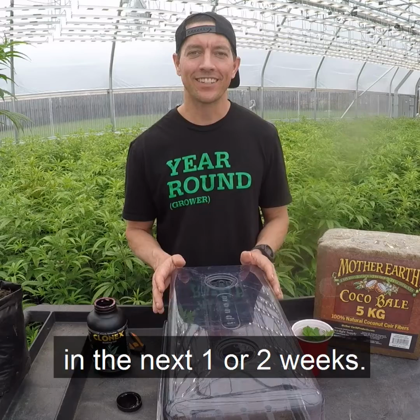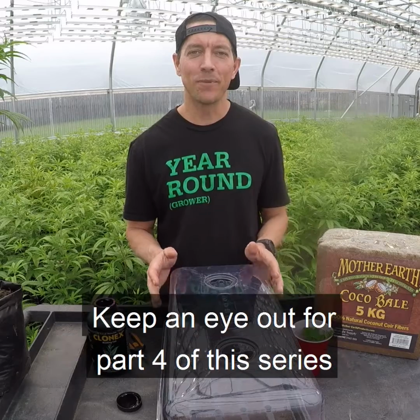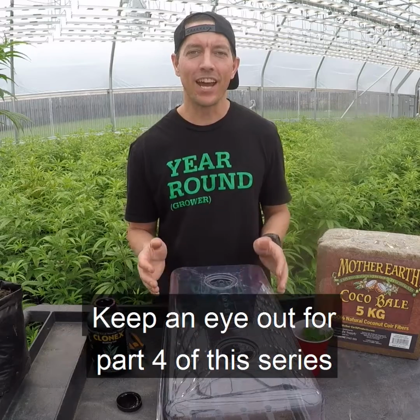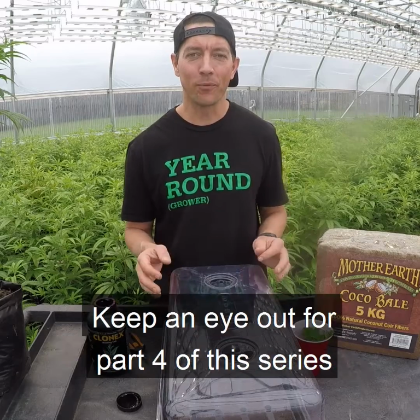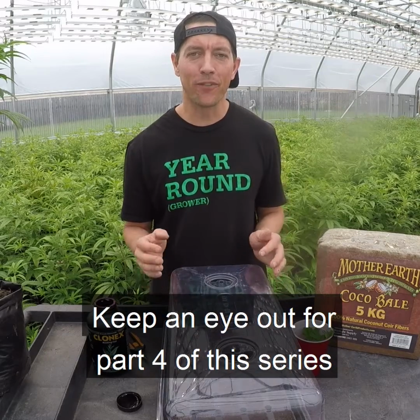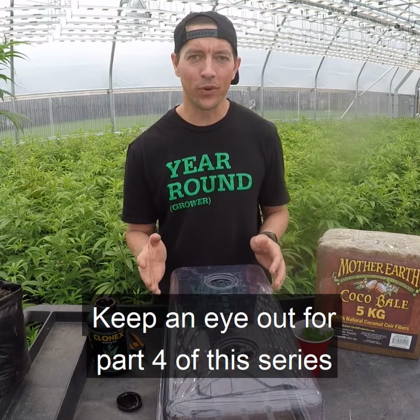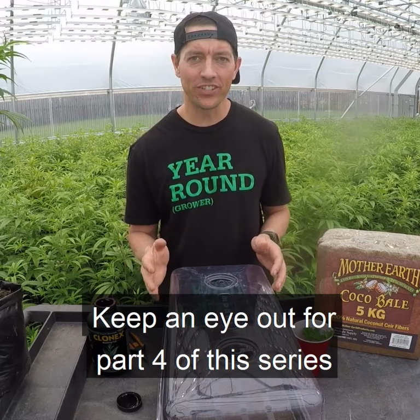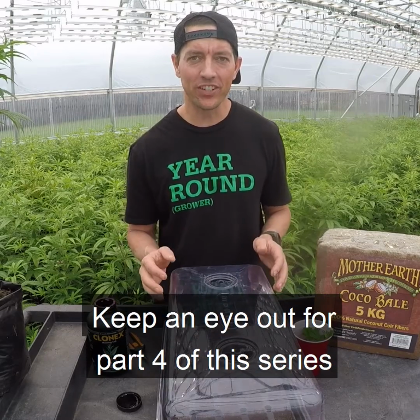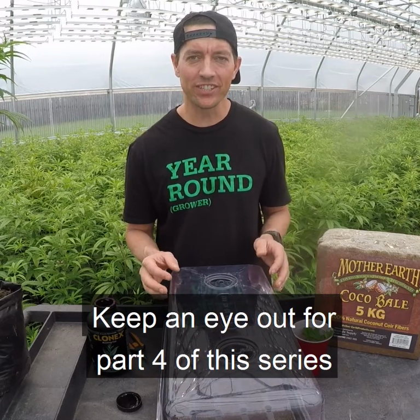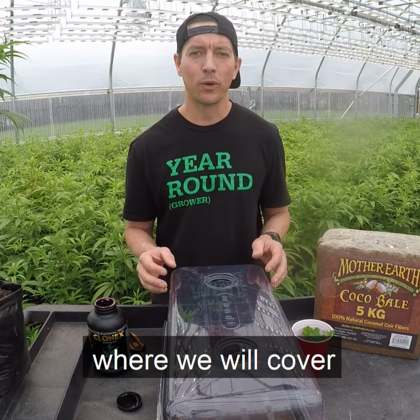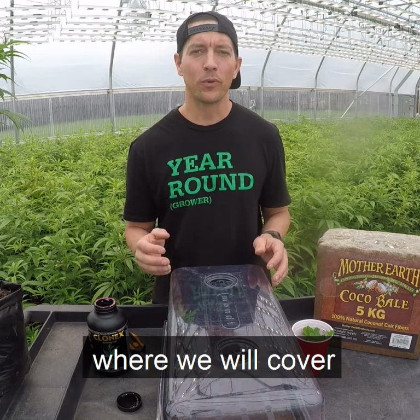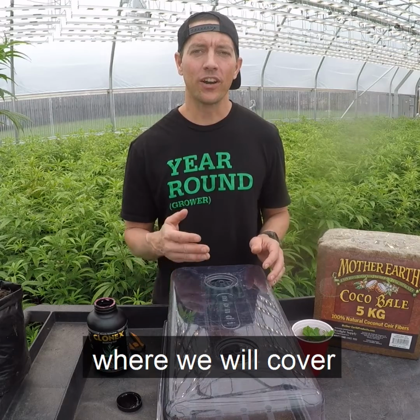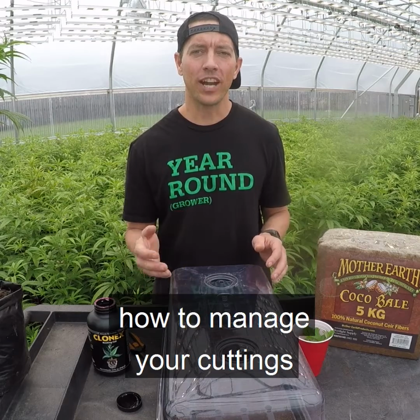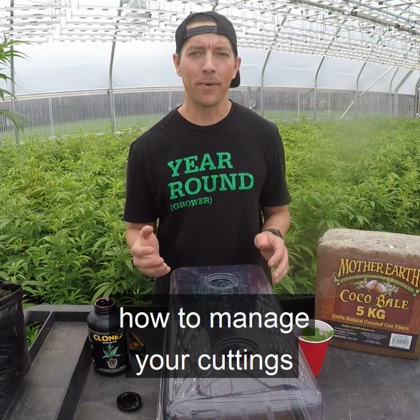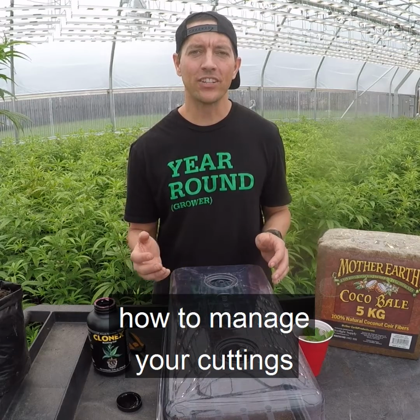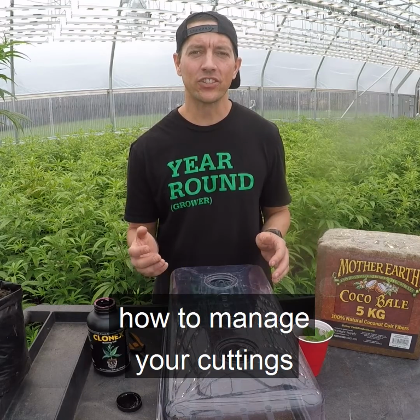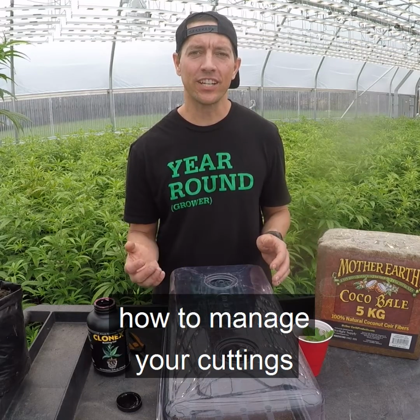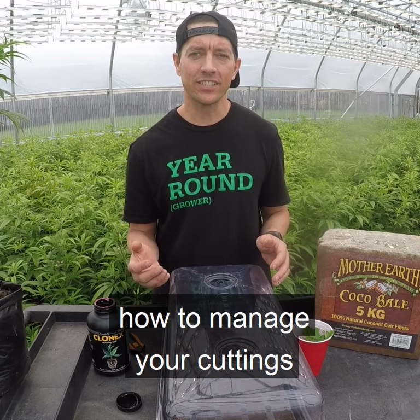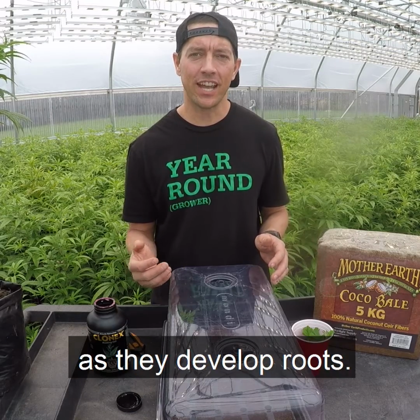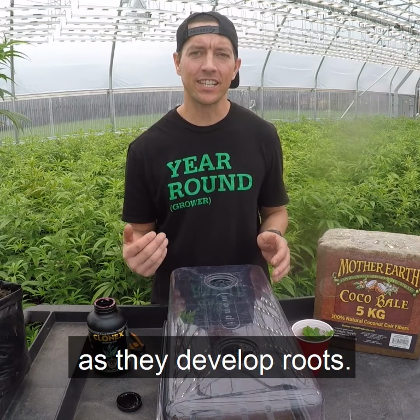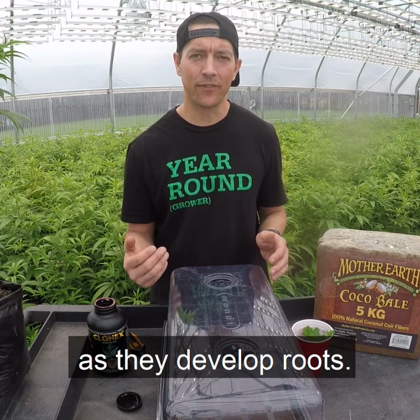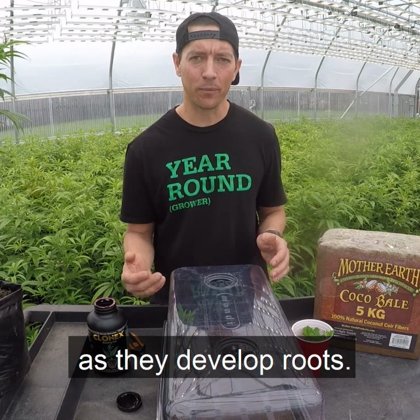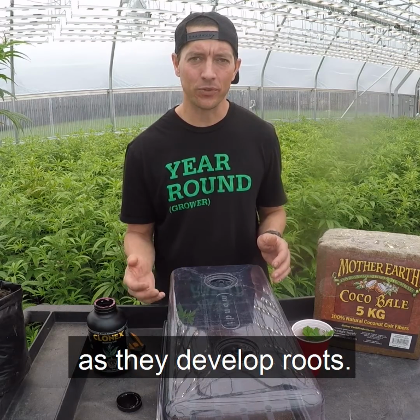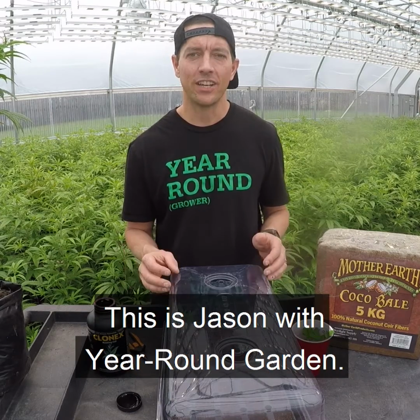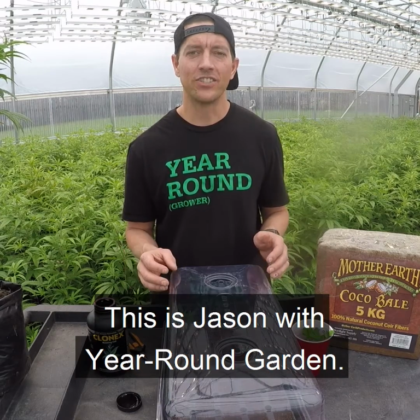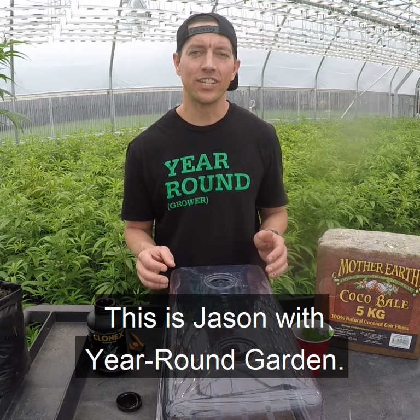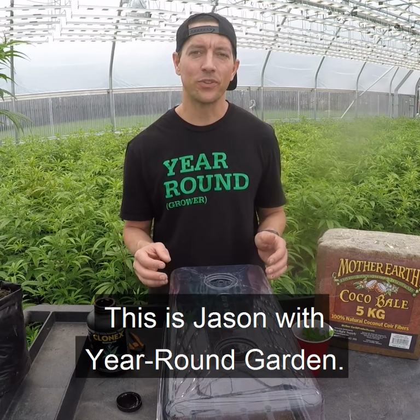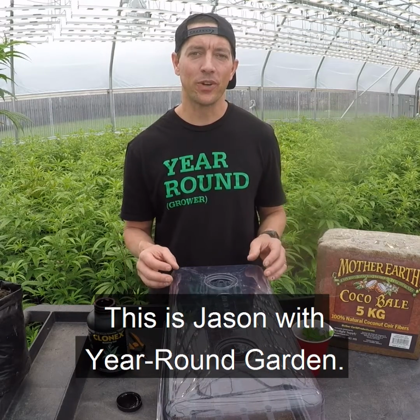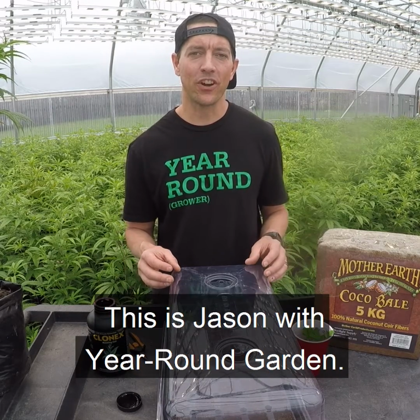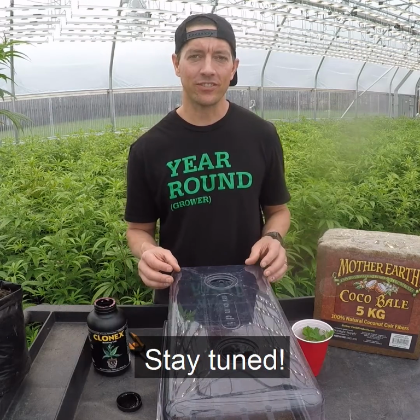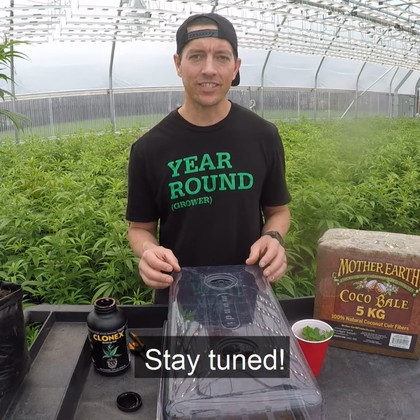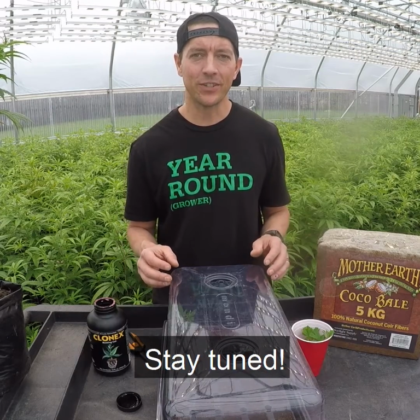Keep an eye out for part four of this series, where we will cover how to manage your cuttings as they develop roots. This is Jason with Year Round Garden. Stay tuned.